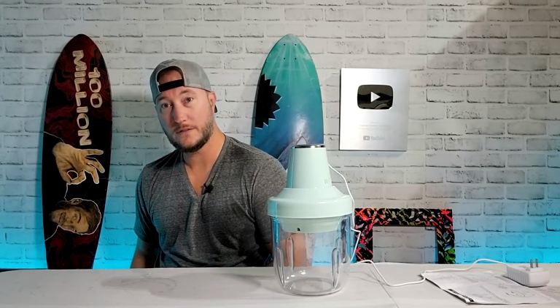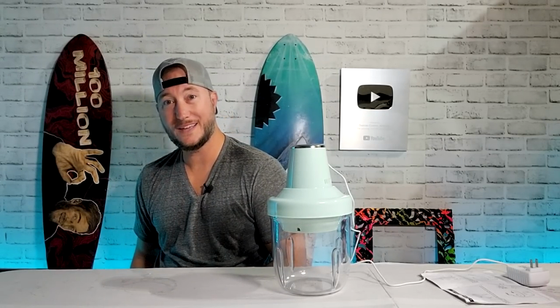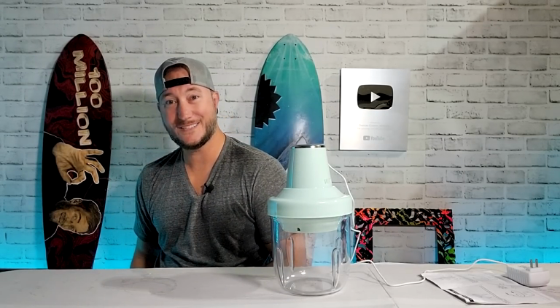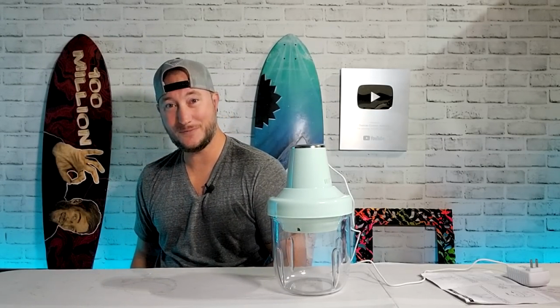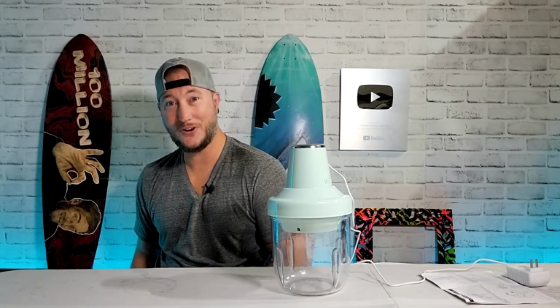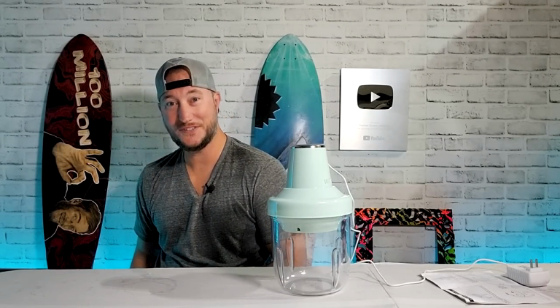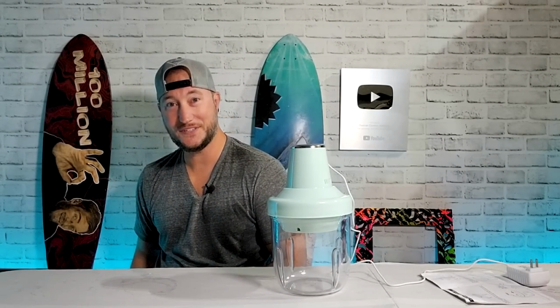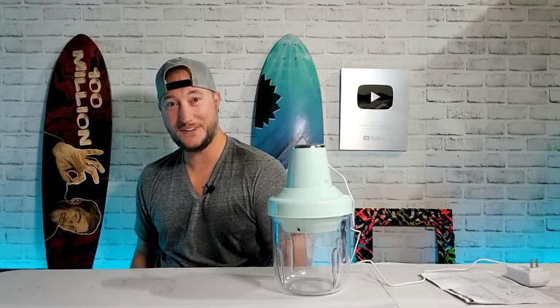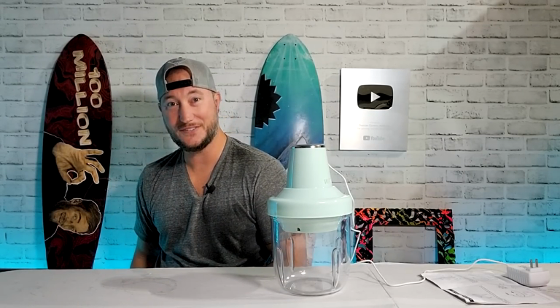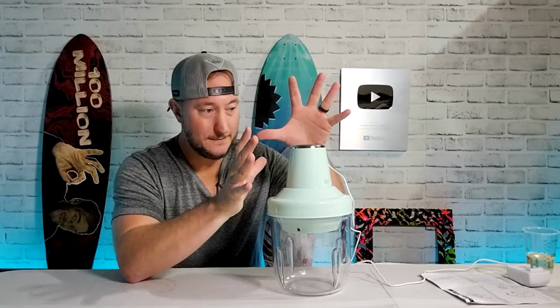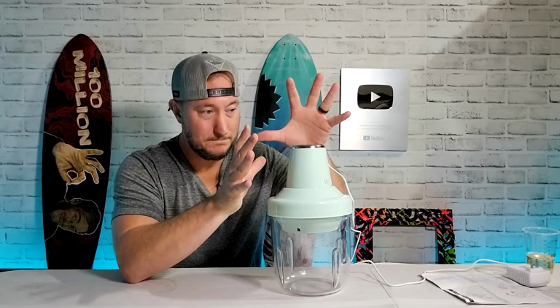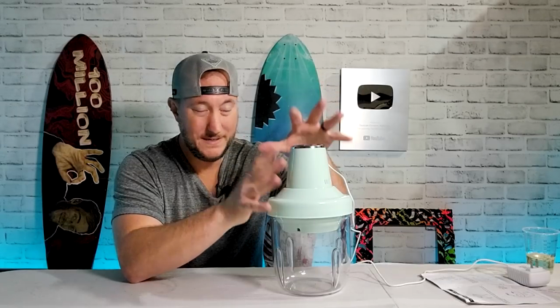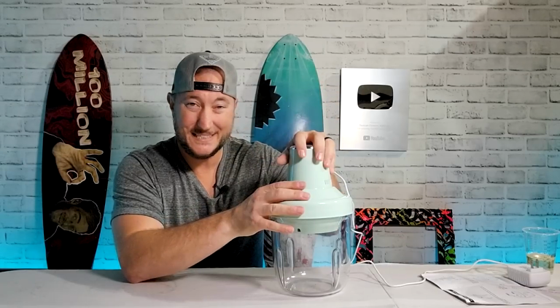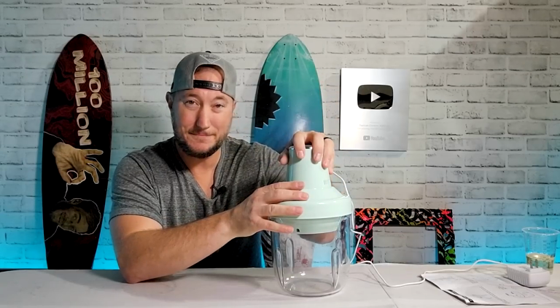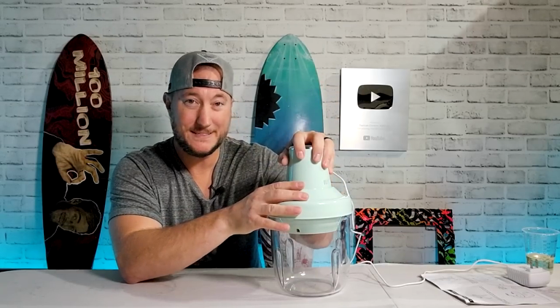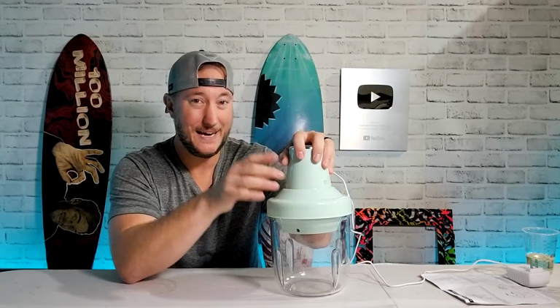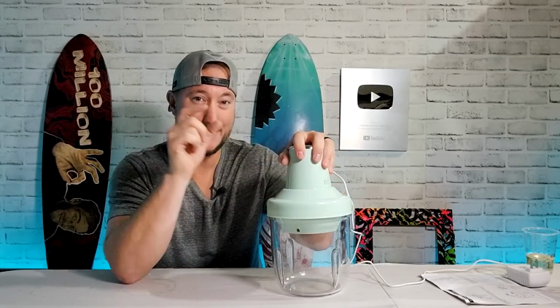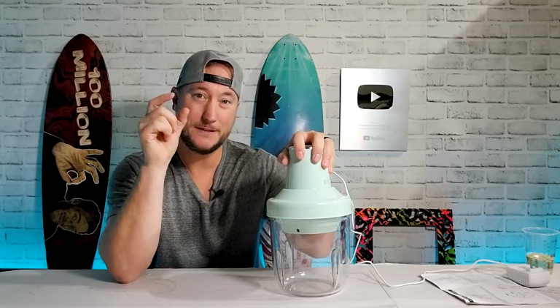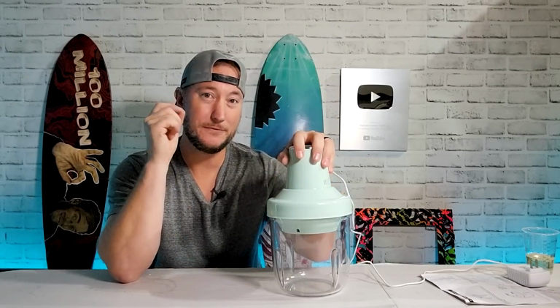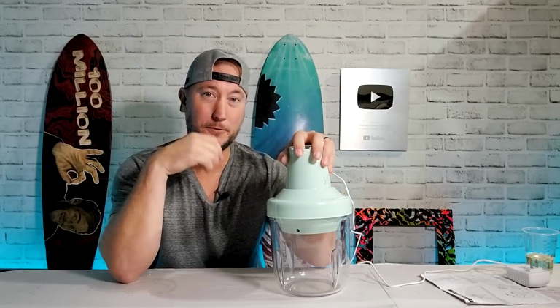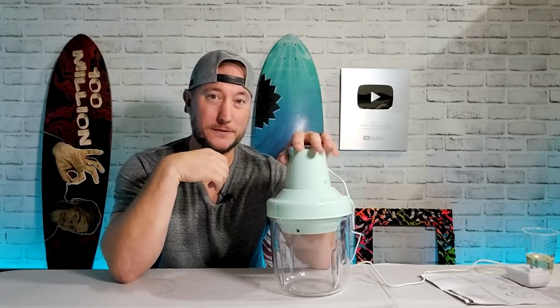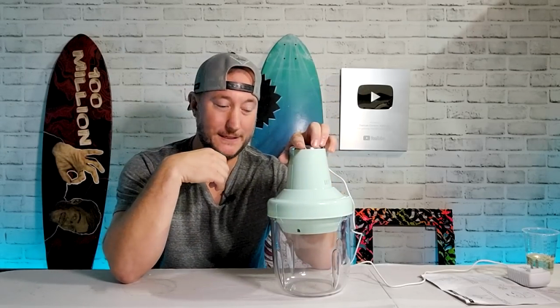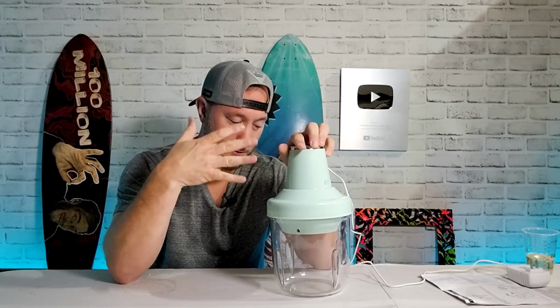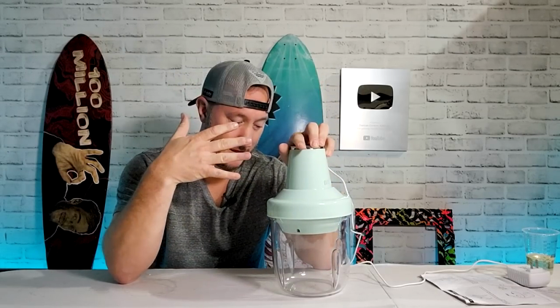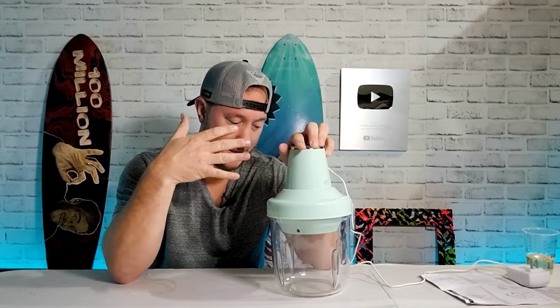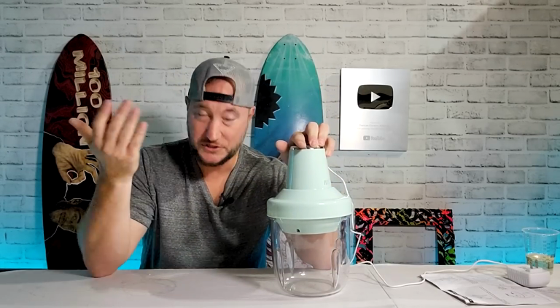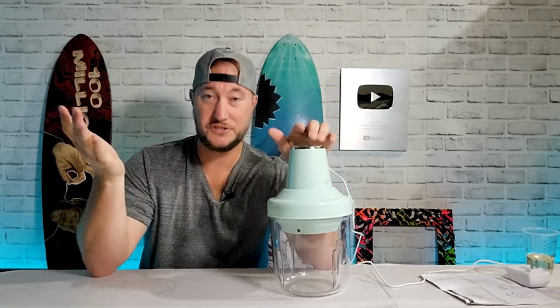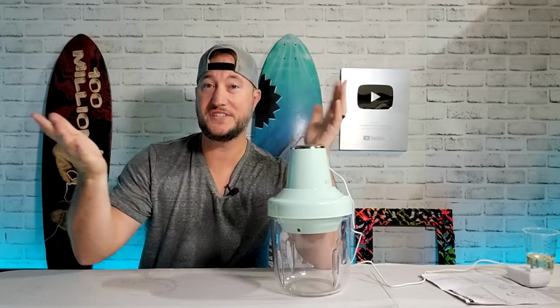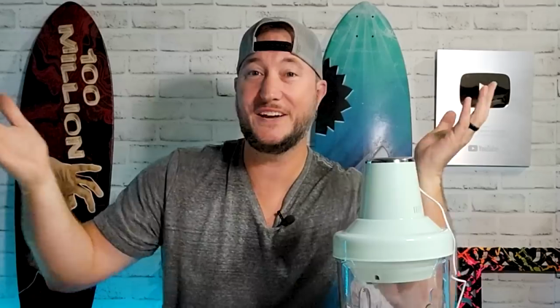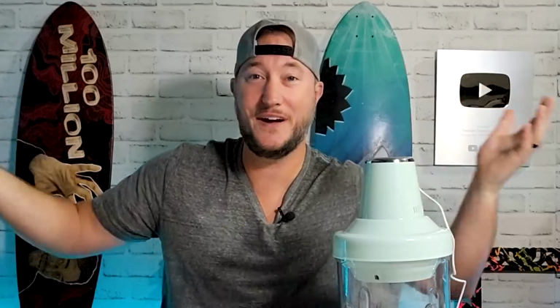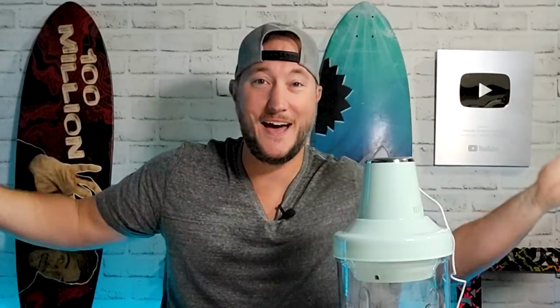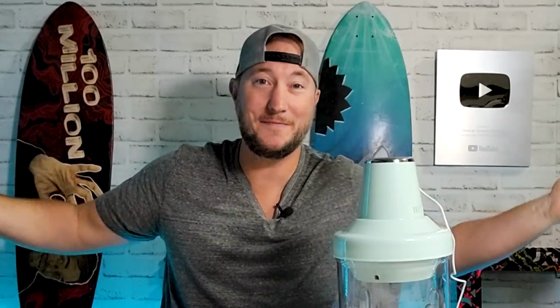That's some hard stuff. So let's mix up a tiny bit of epoxy, throw it in here, and just see what happens.